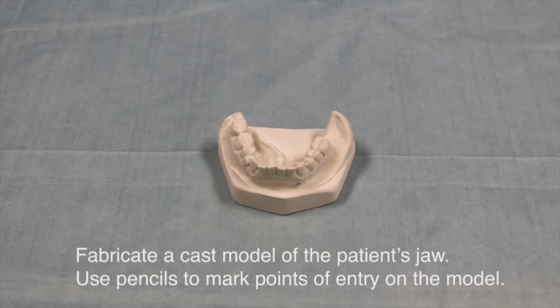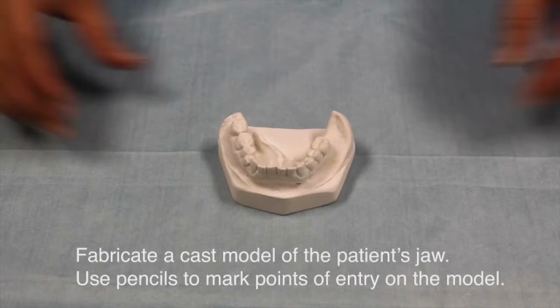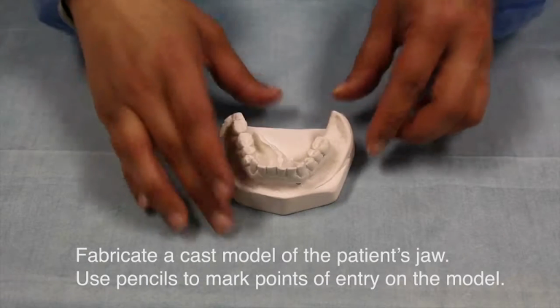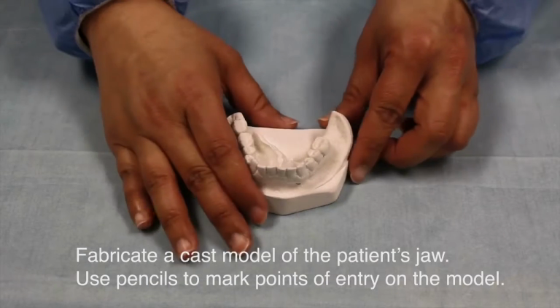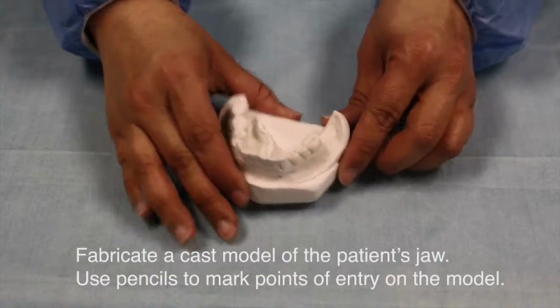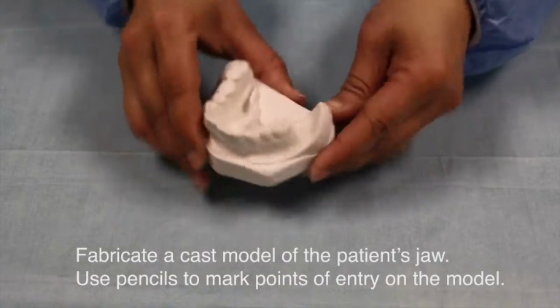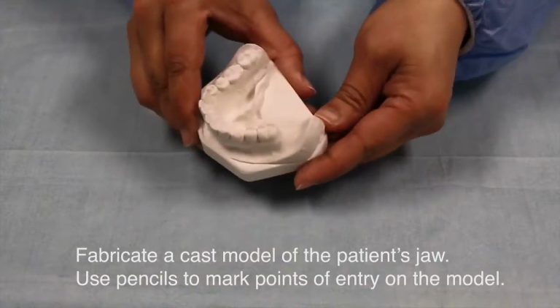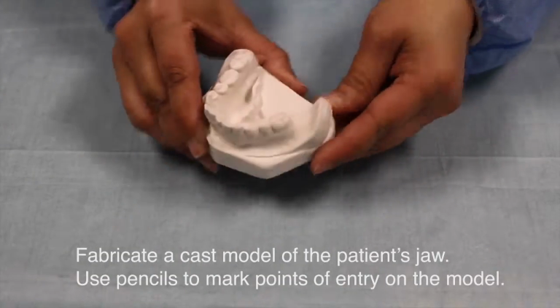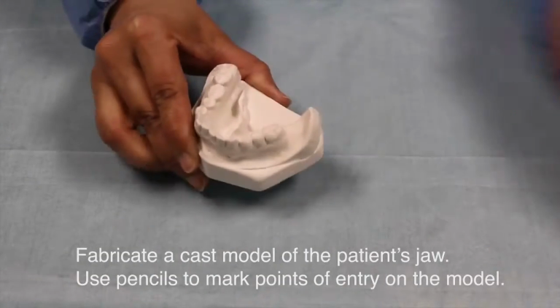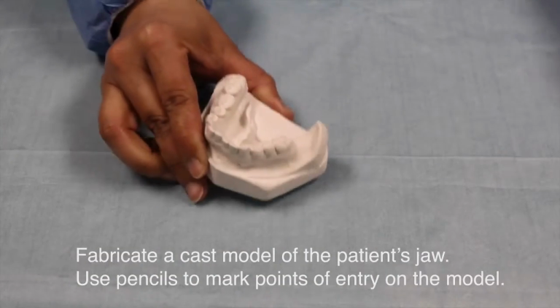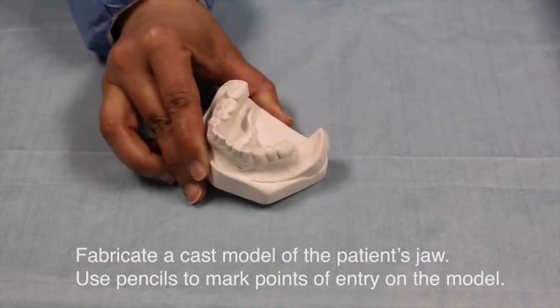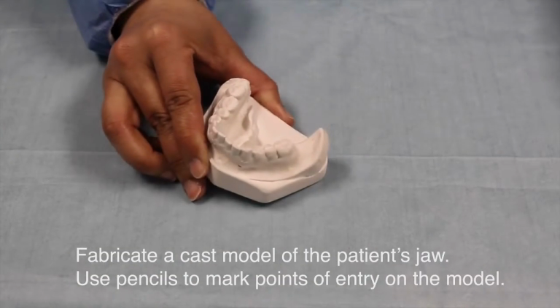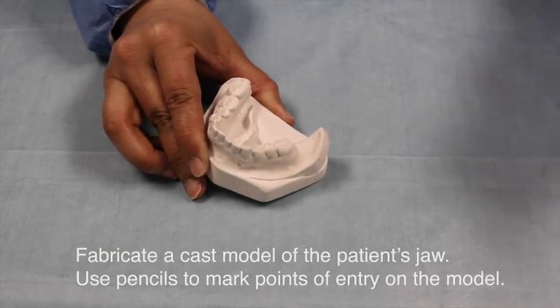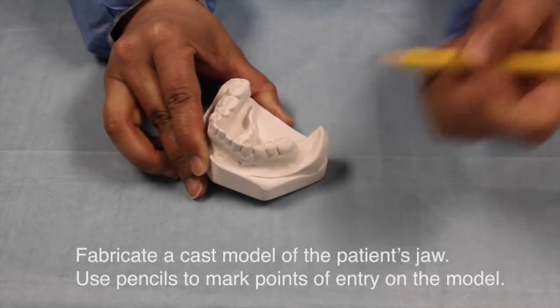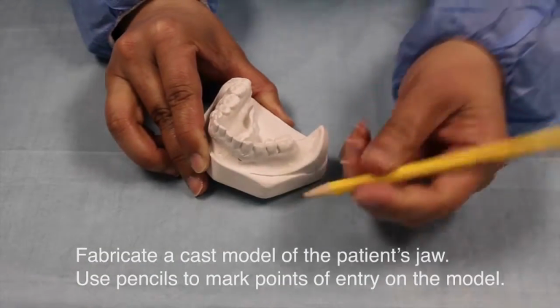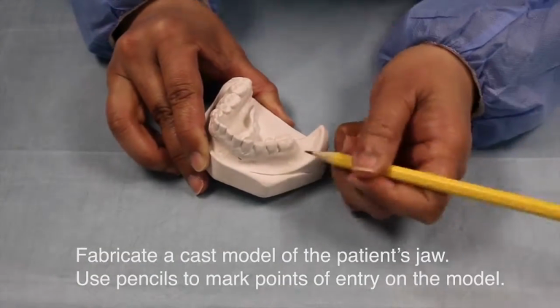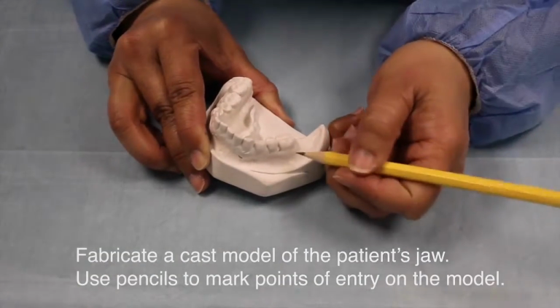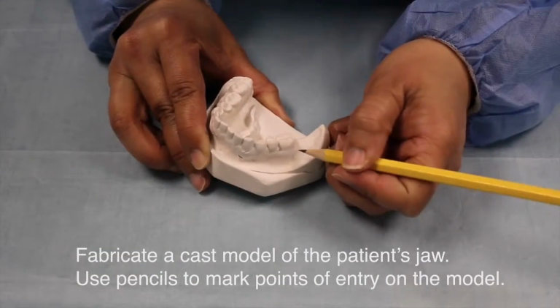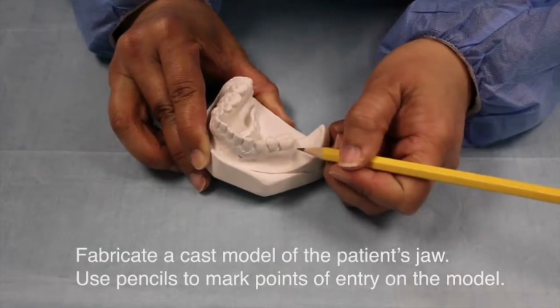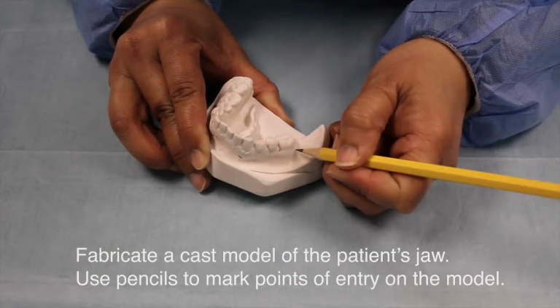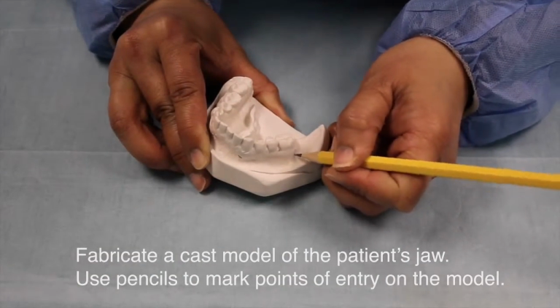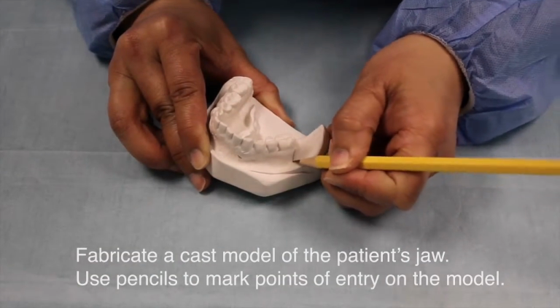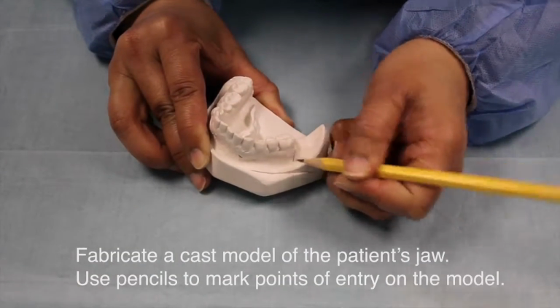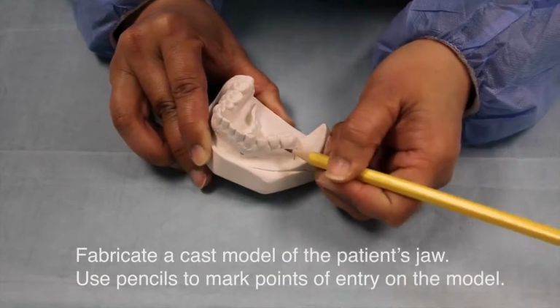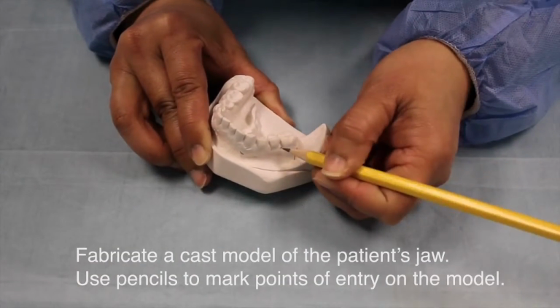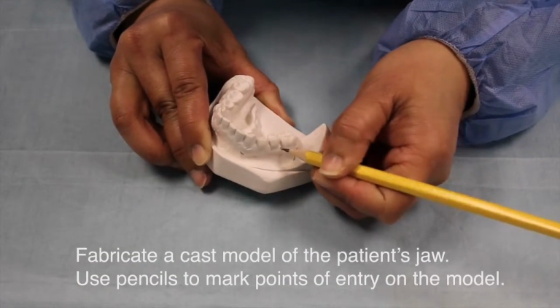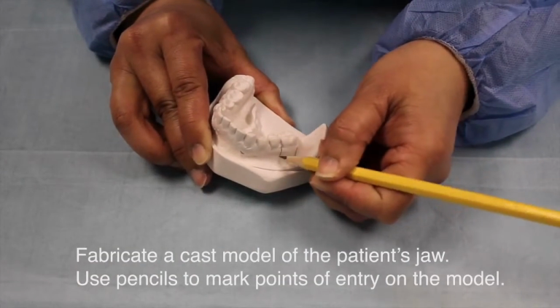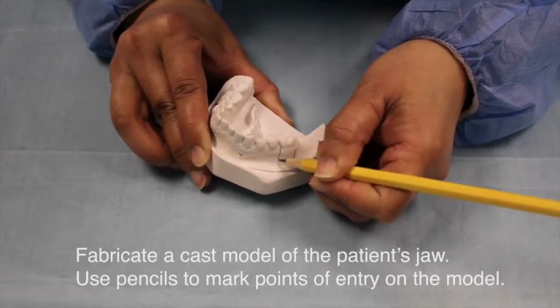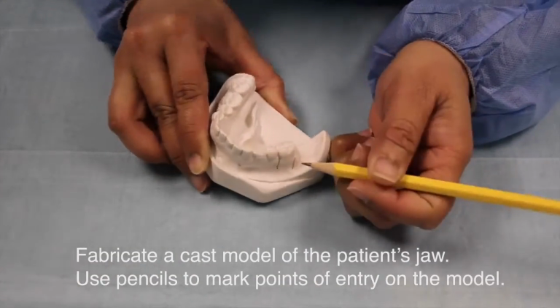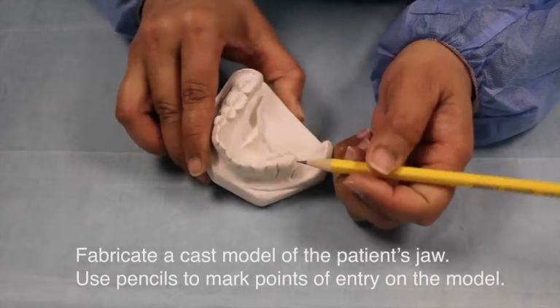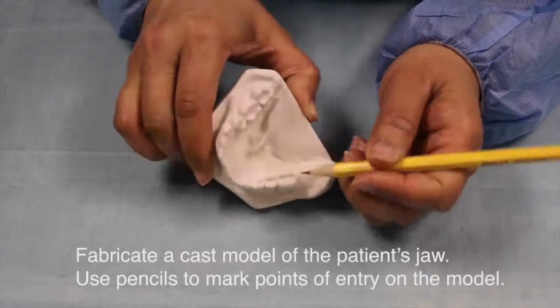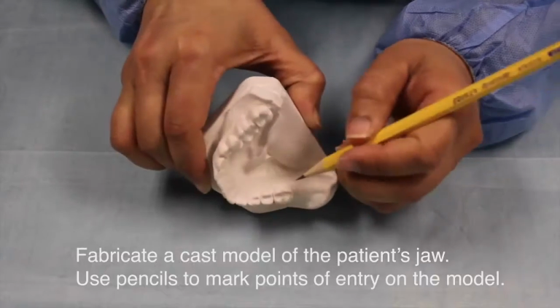Fabricate a cast model of the patient's jaw. Use pencils to mark points on the entry of the model.